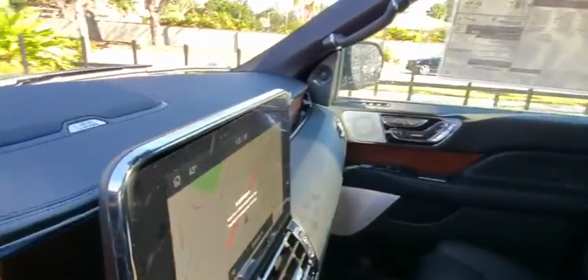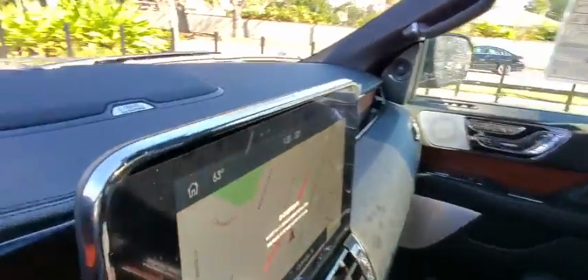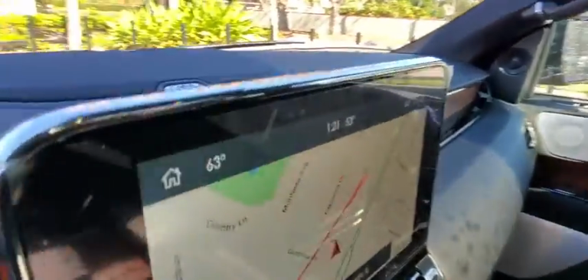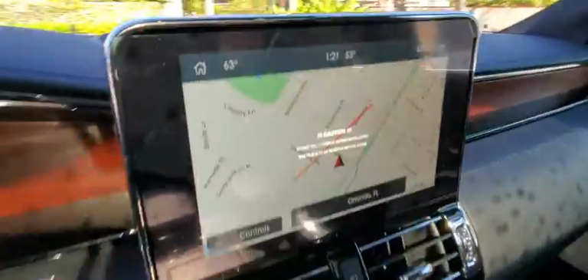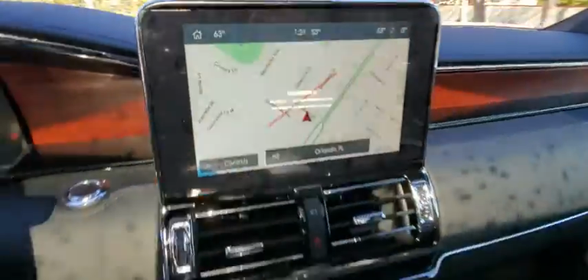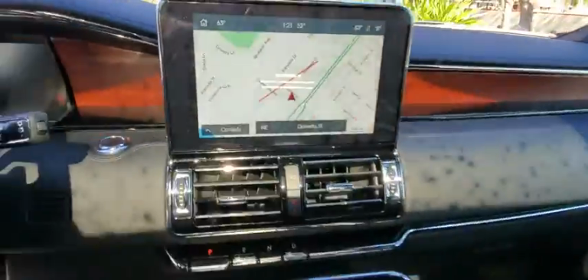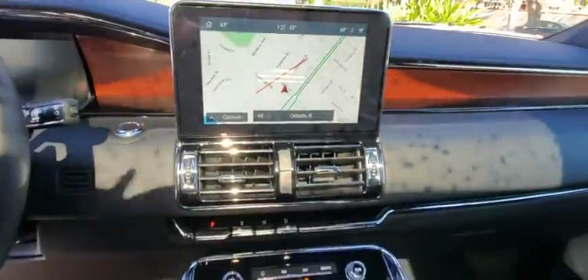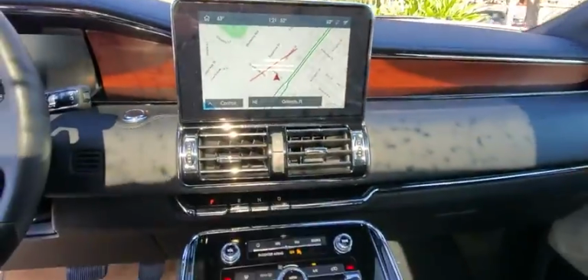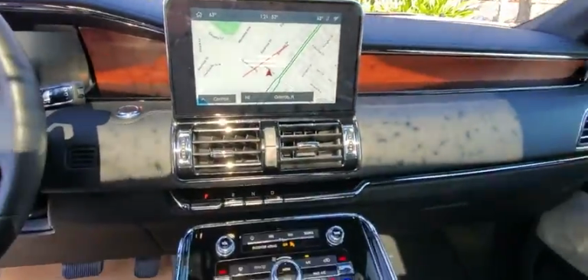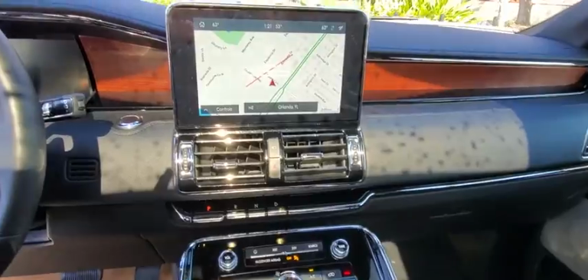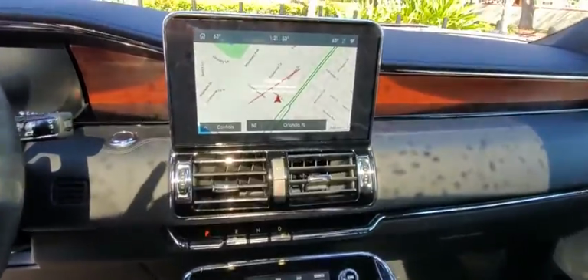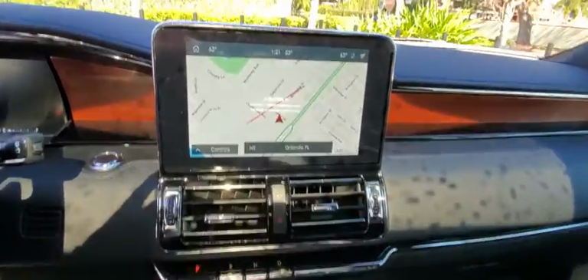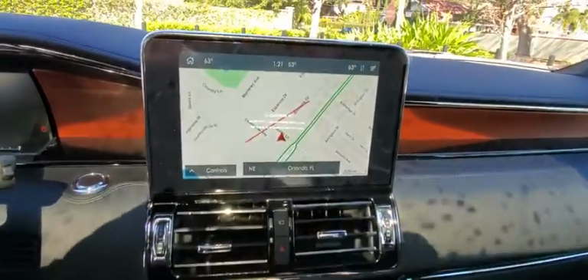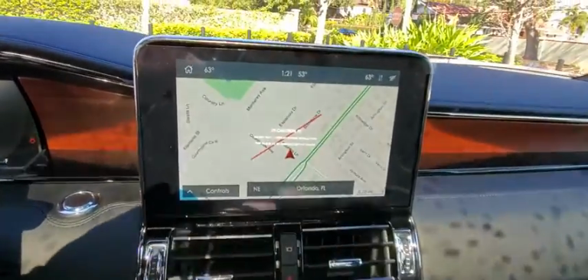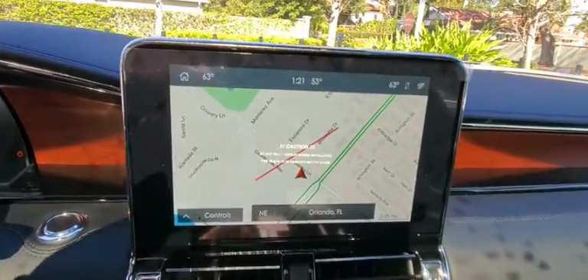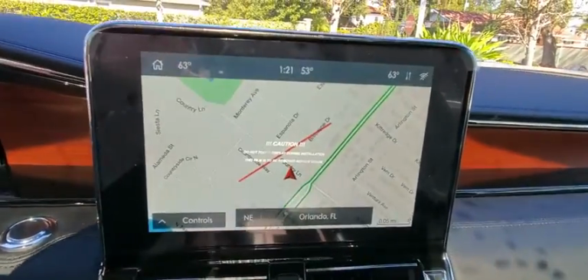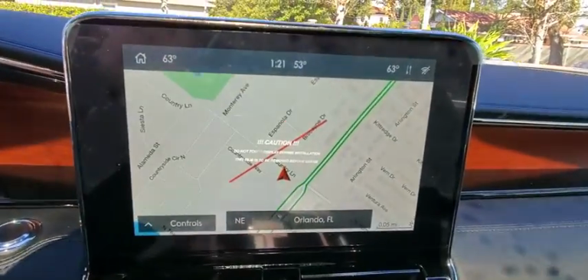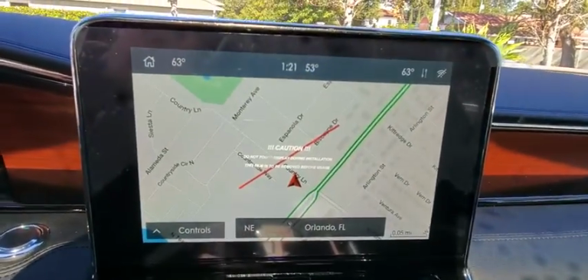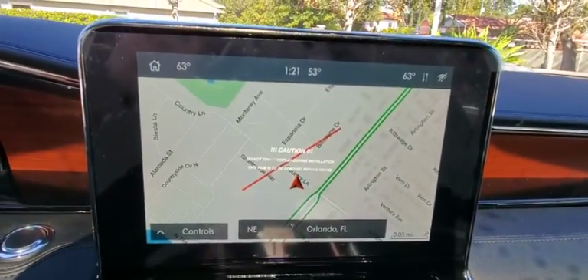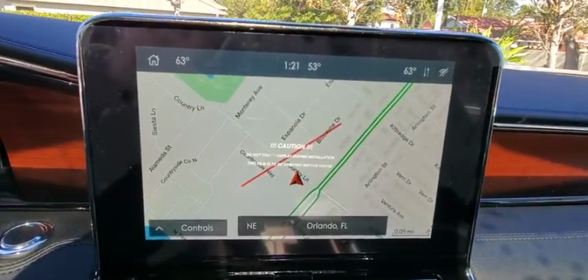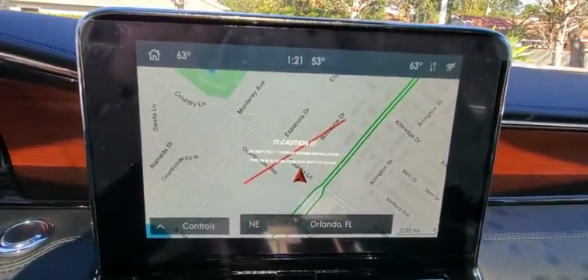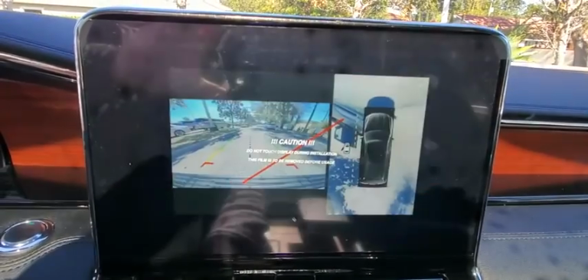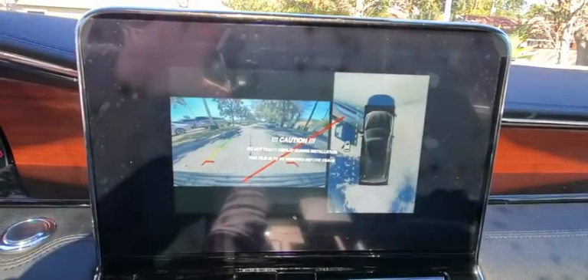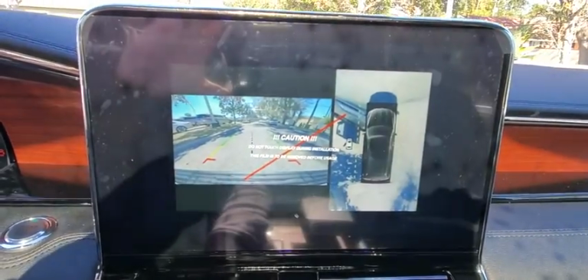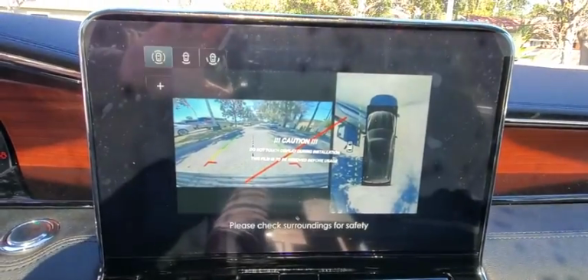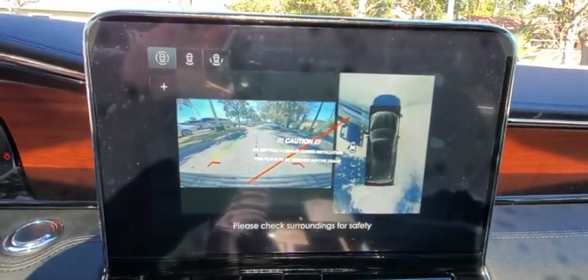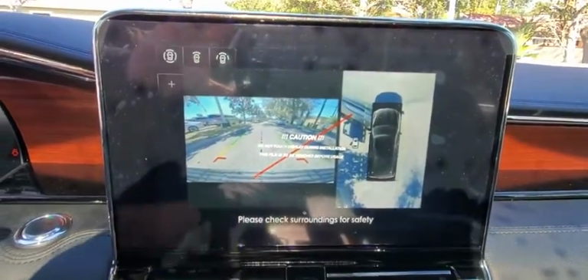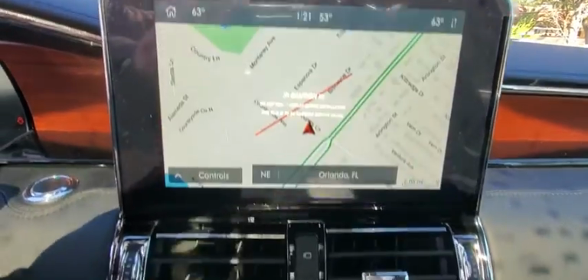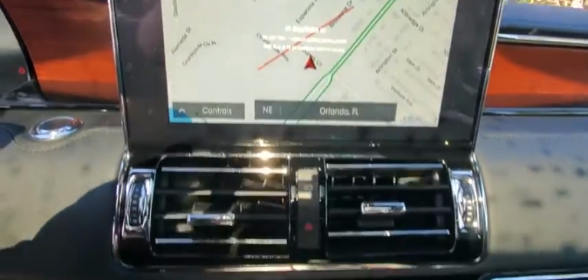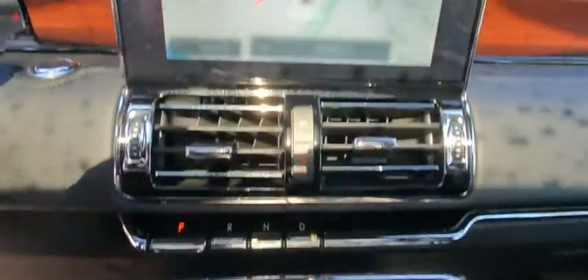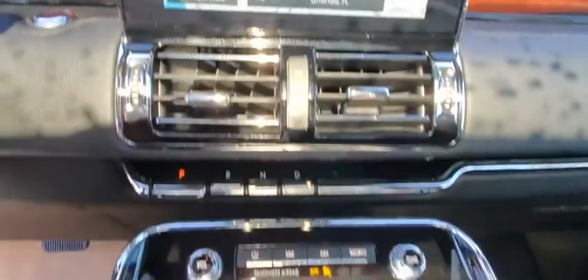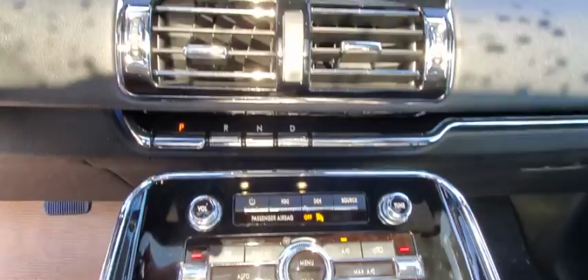Leather-wrapped steering wheel, Bluetooth, power steering, adjustable steering wheel, aluminum wheels, cruise control, keyless start.